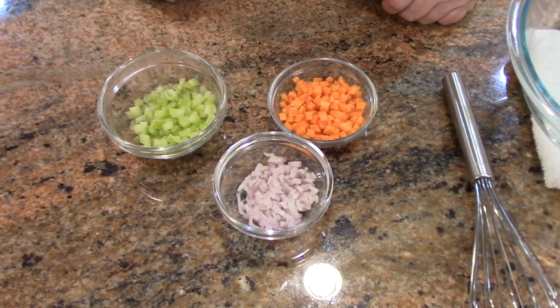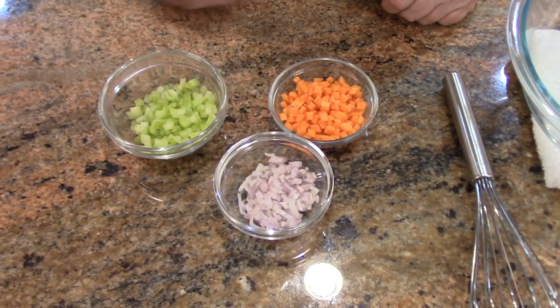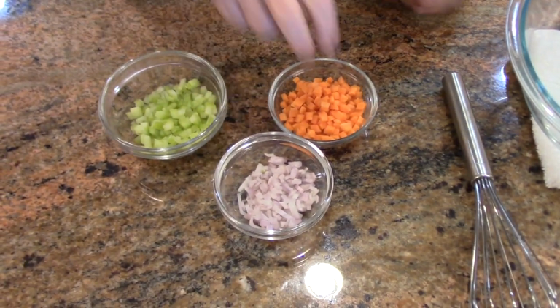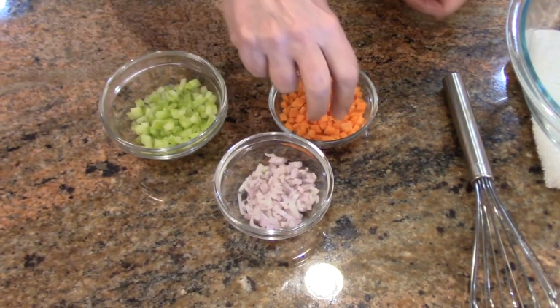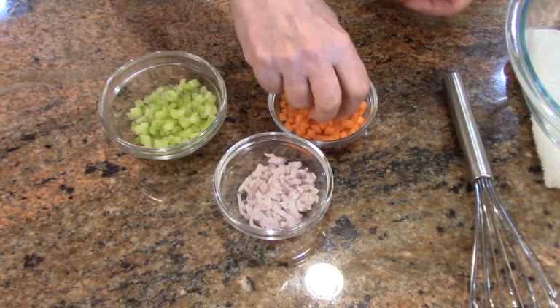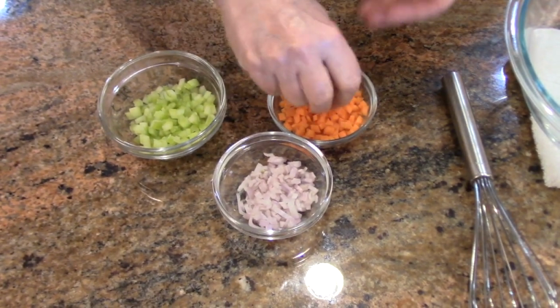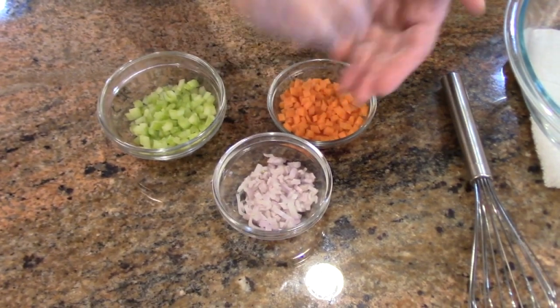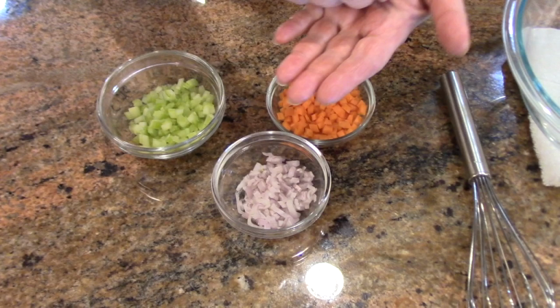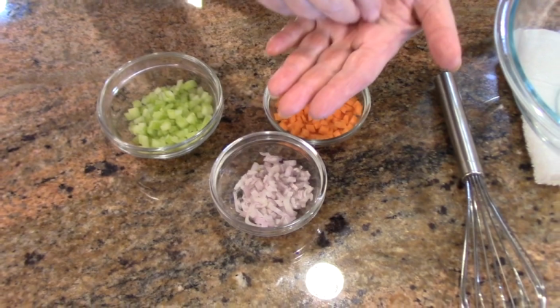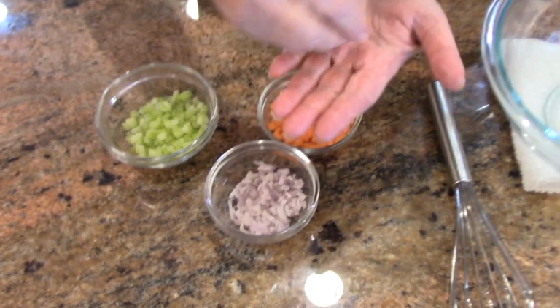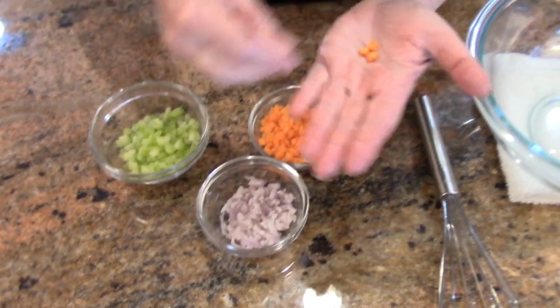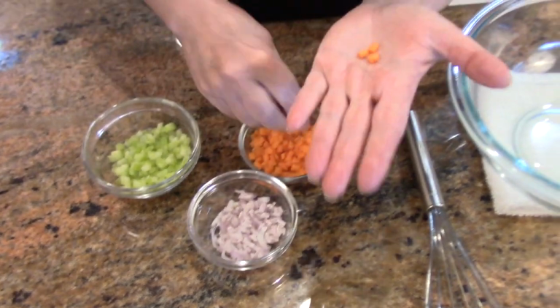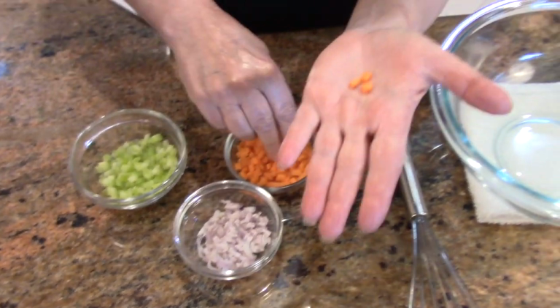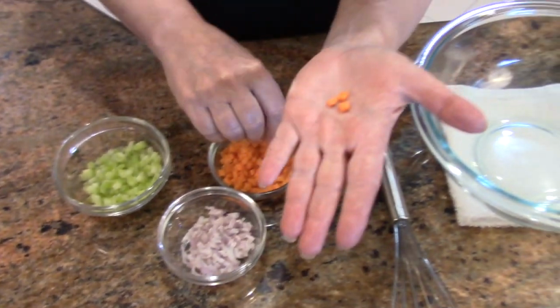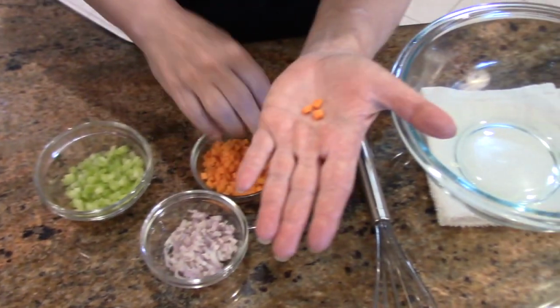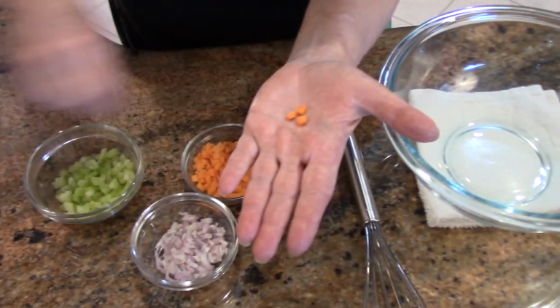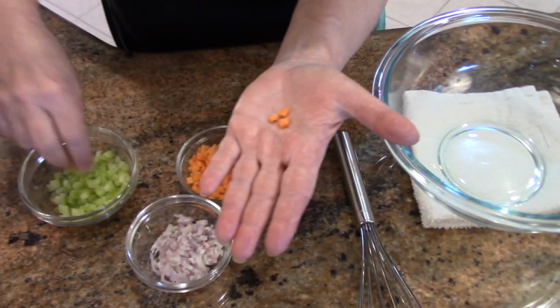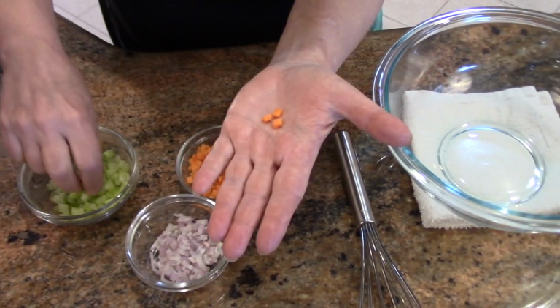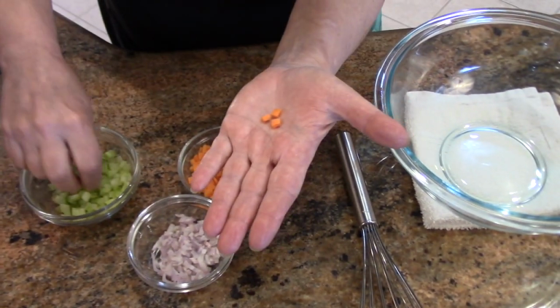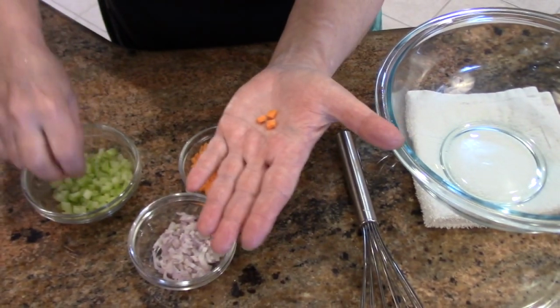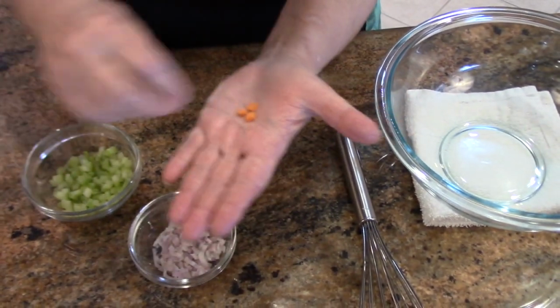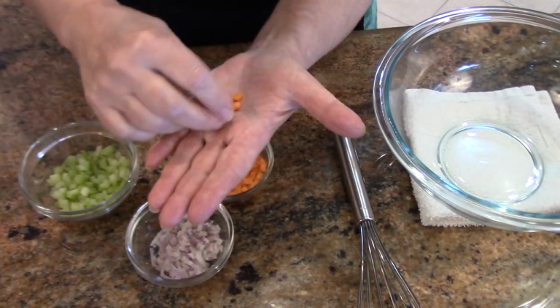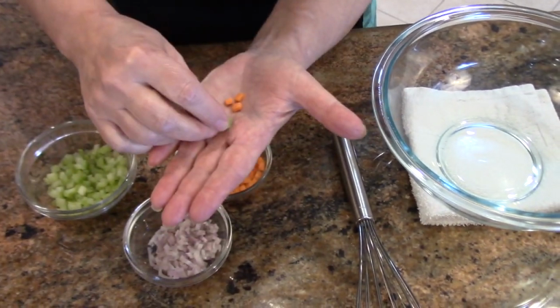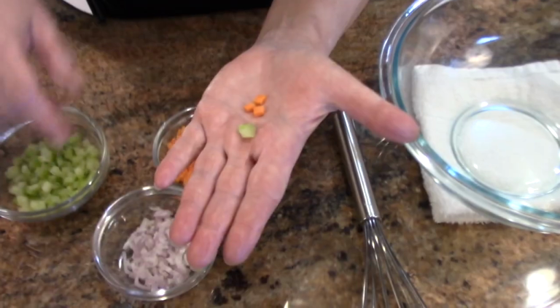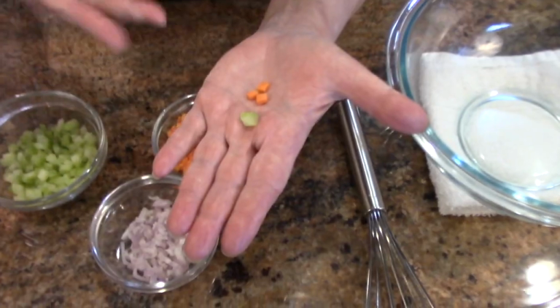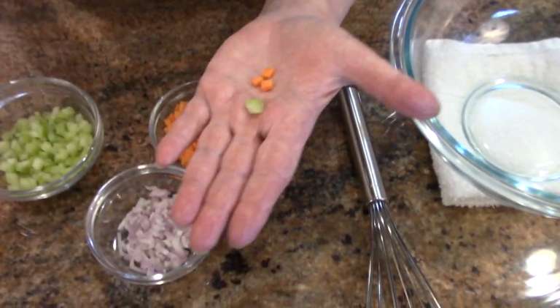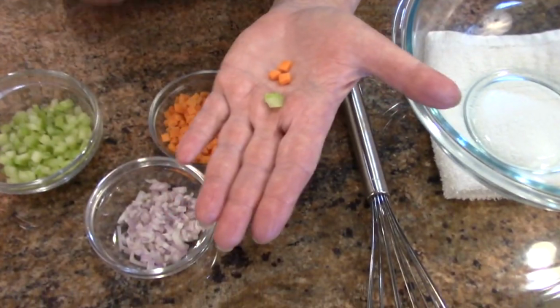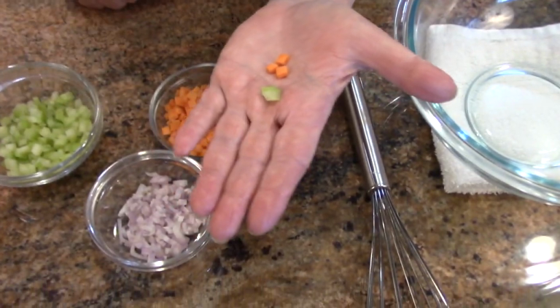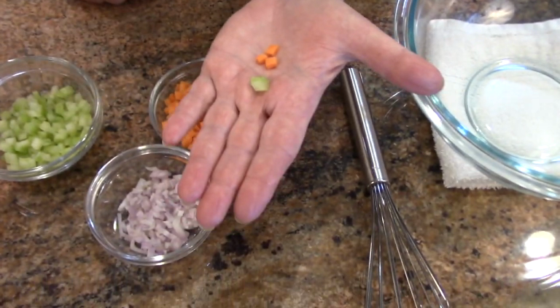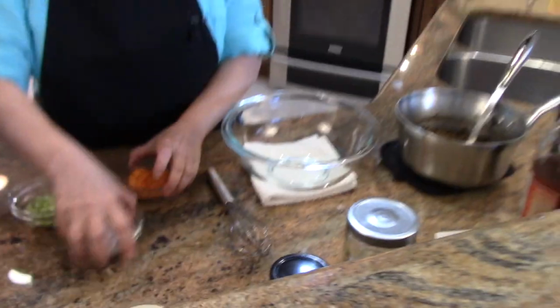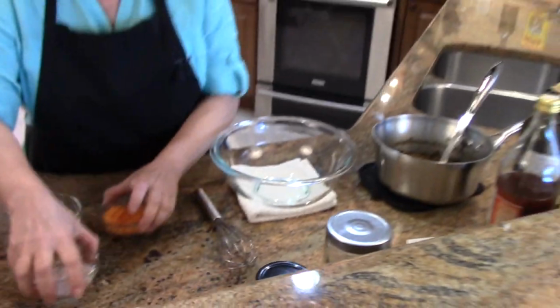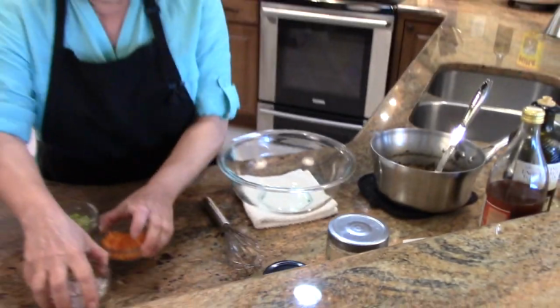This is cut into about a 5-millimeter dice — that's roughly a quarter of an inch.